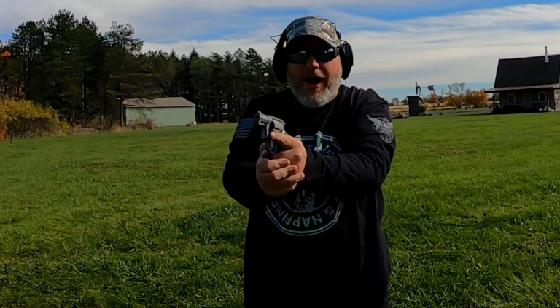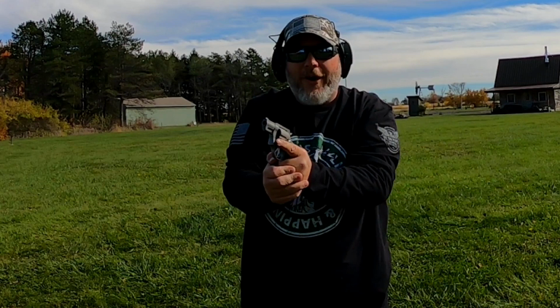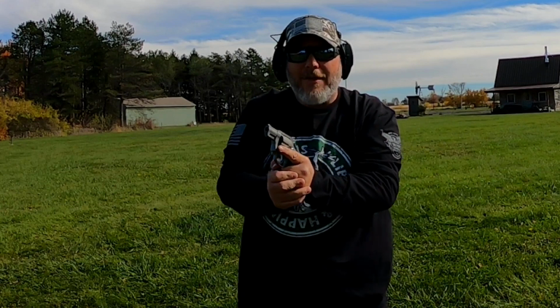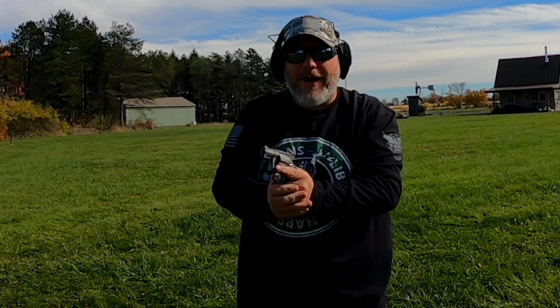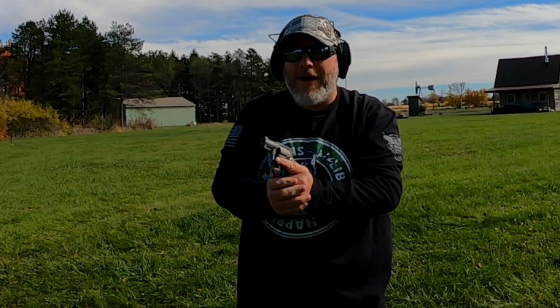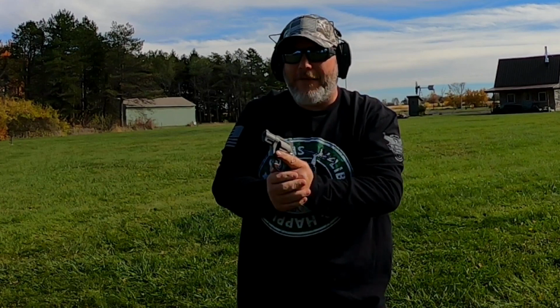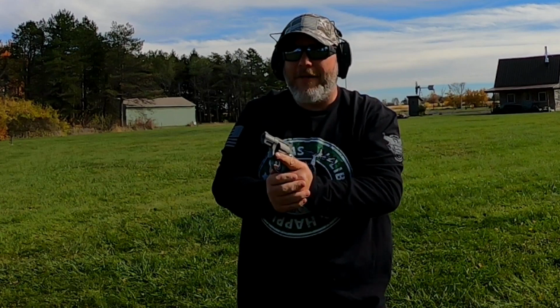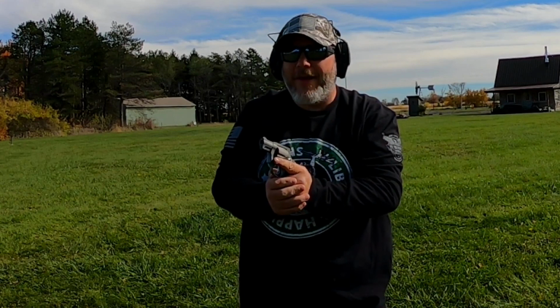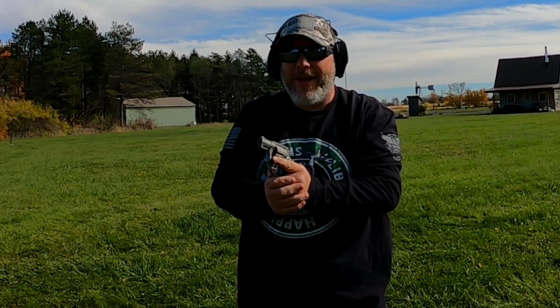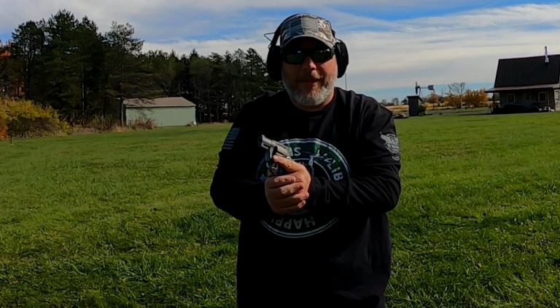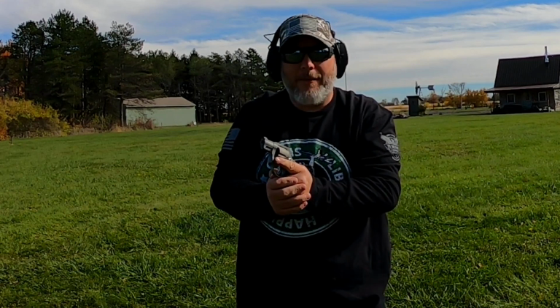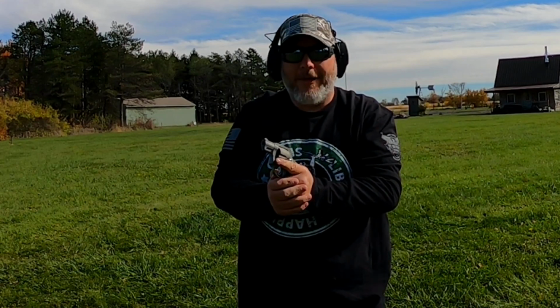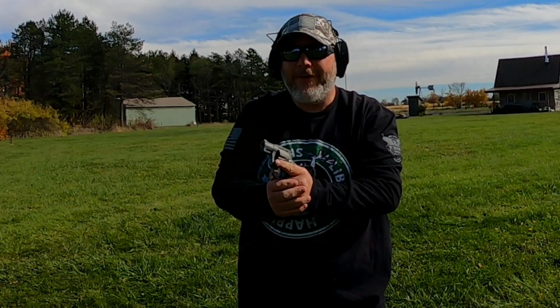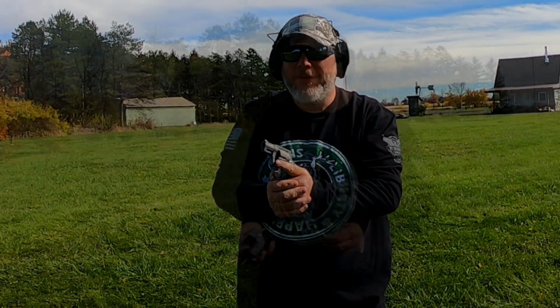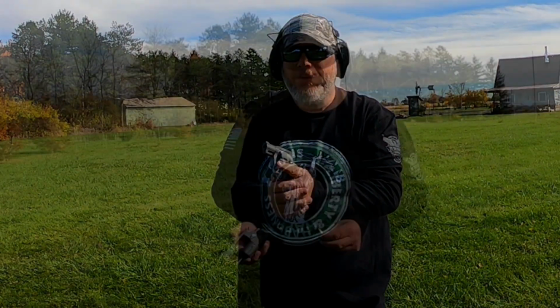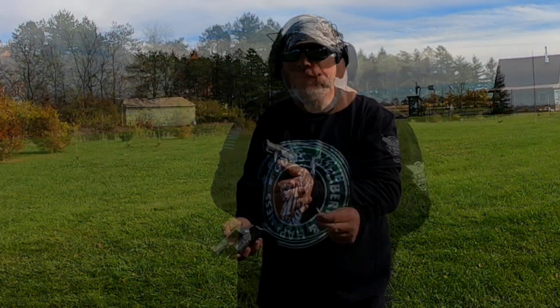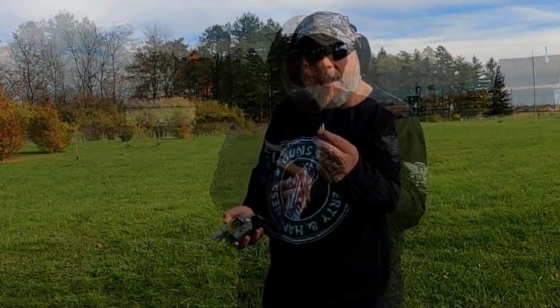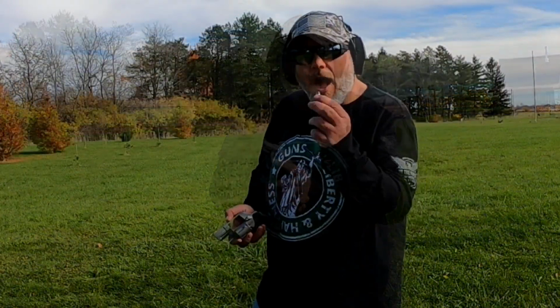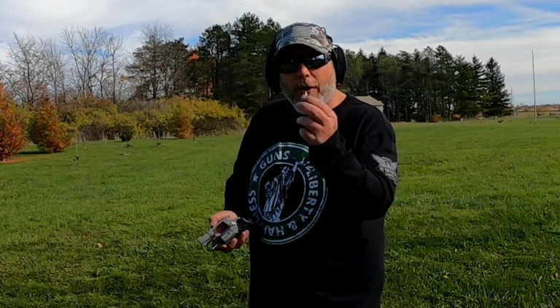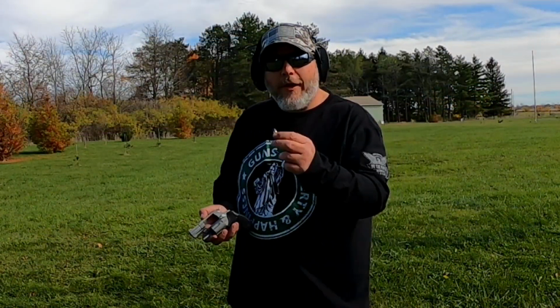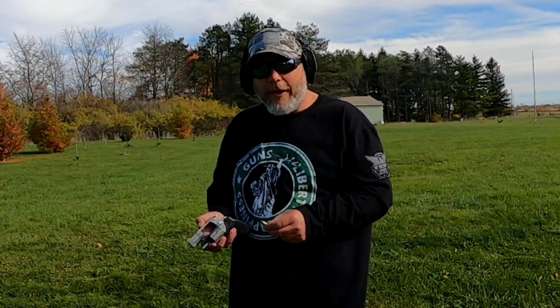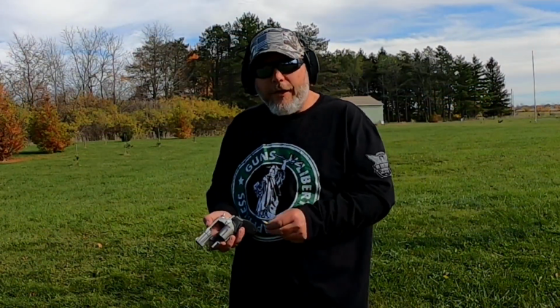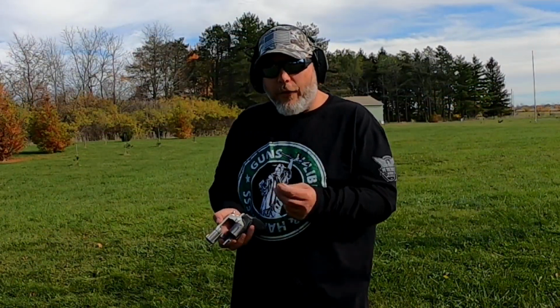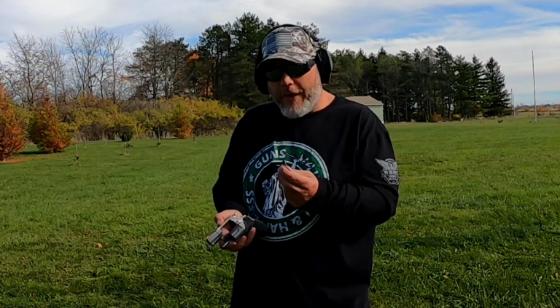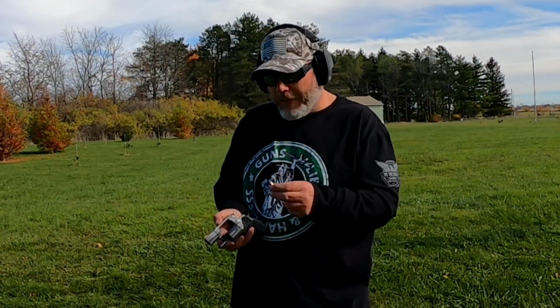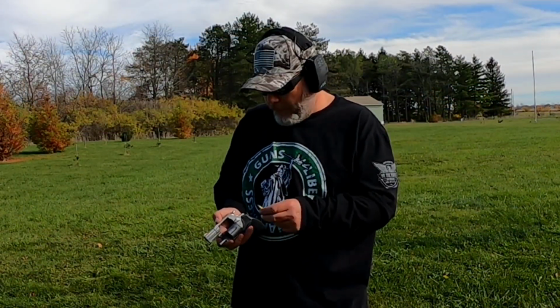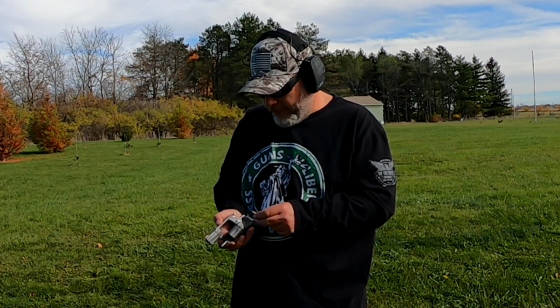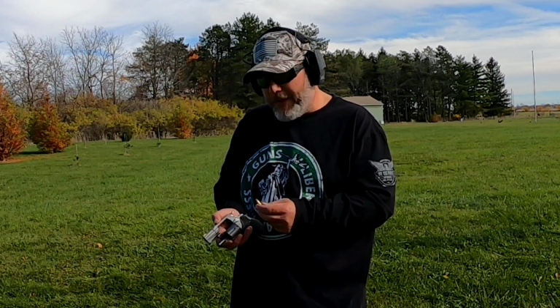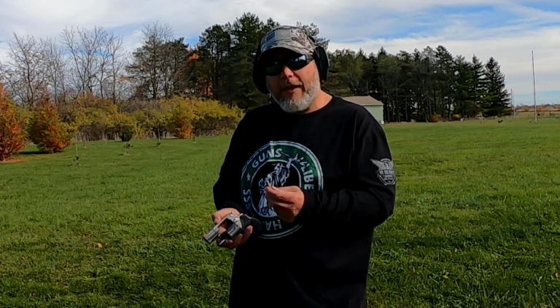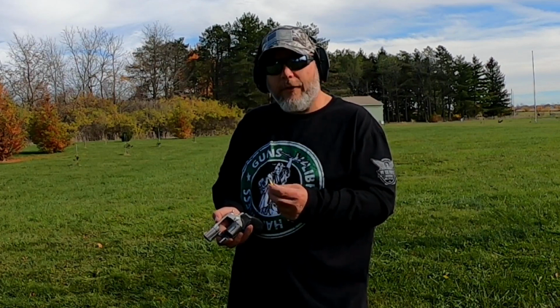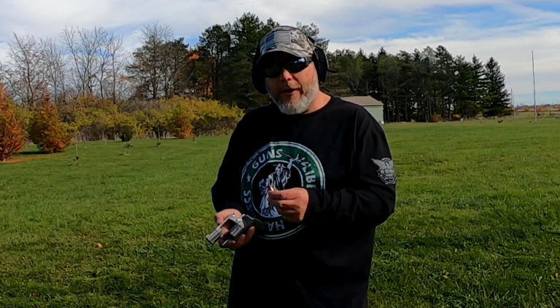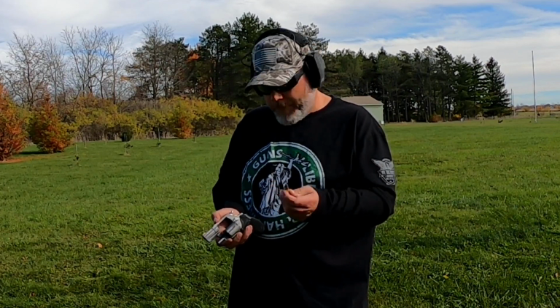Alright, 5 out of 5 that time — a lot better! I'm really liking these .38 Special Plus P's I loaded up.